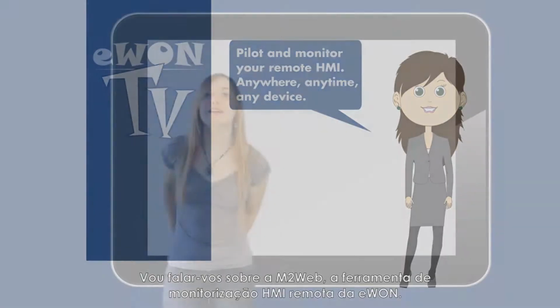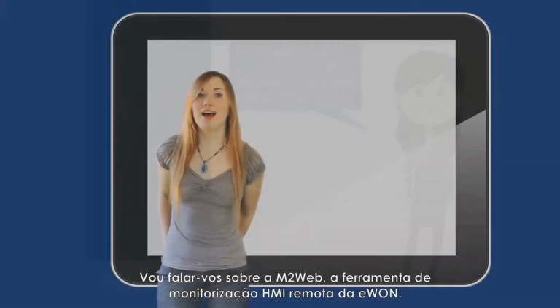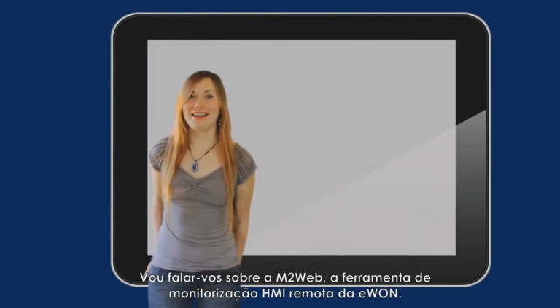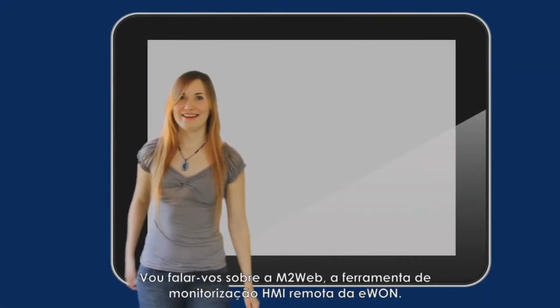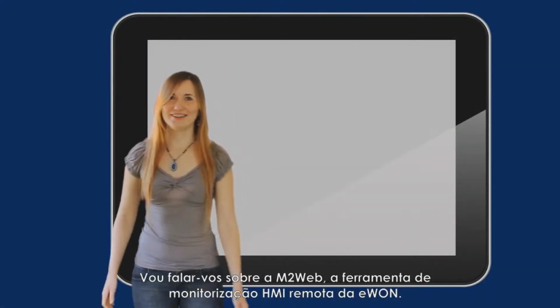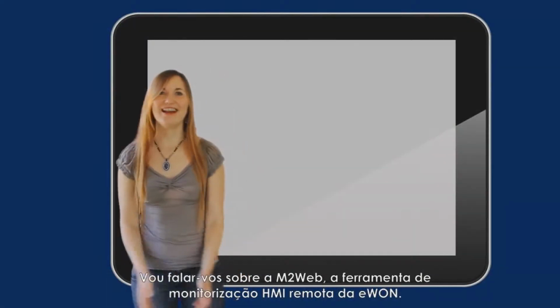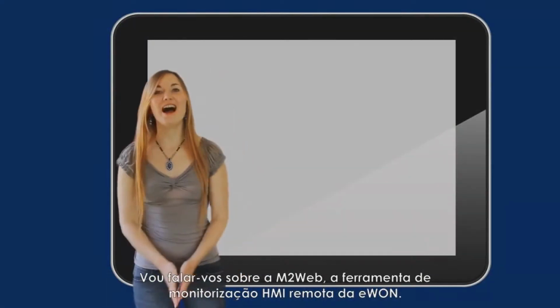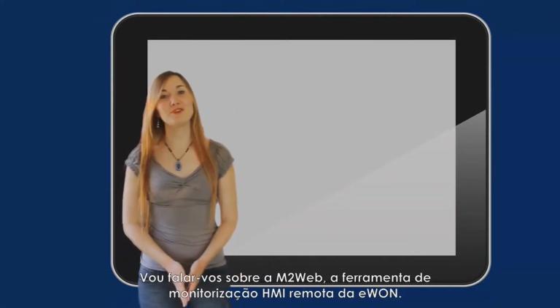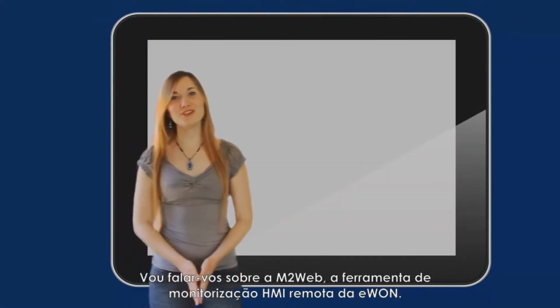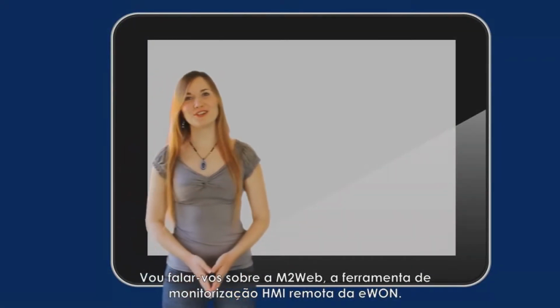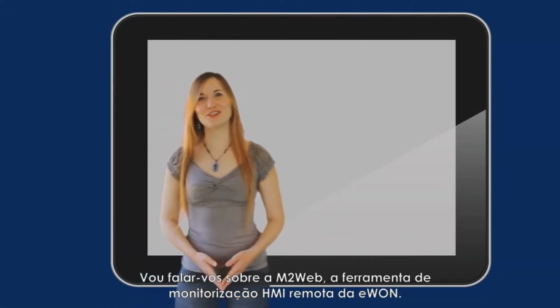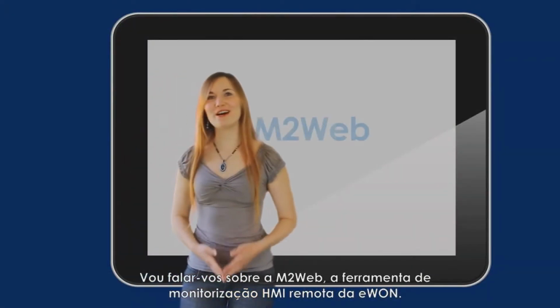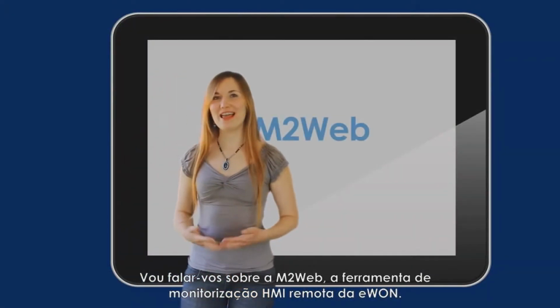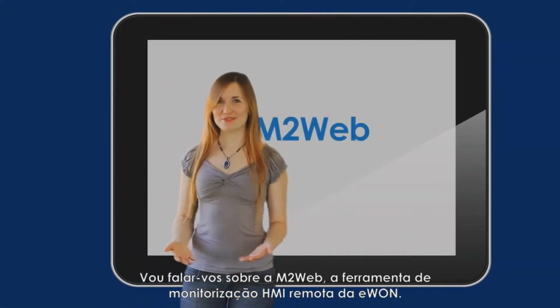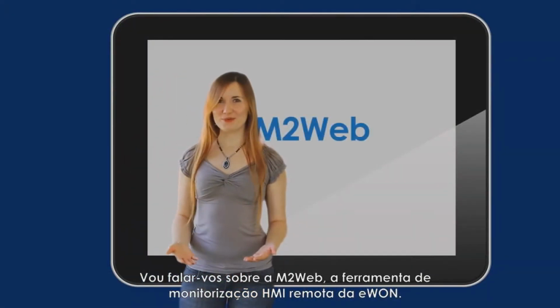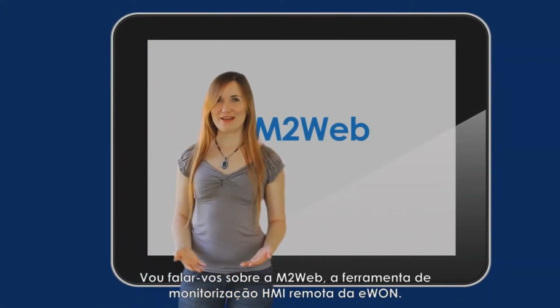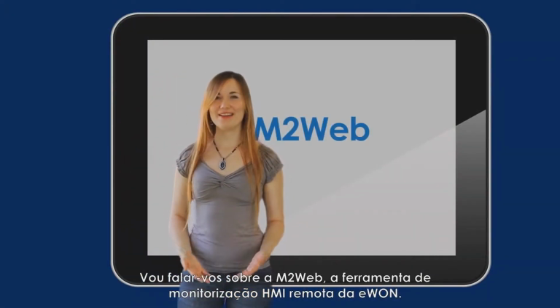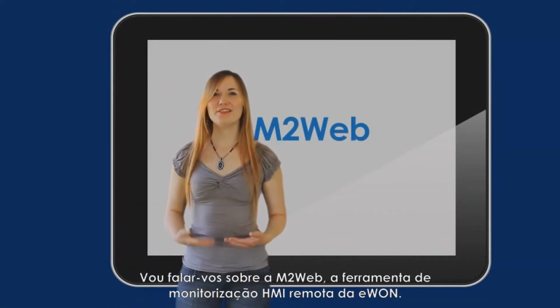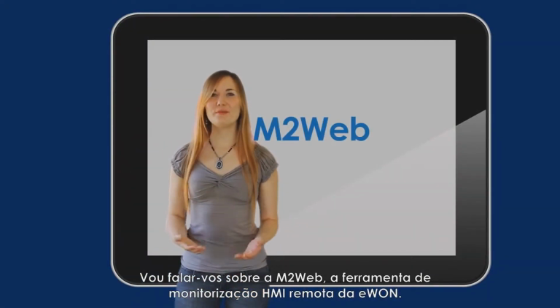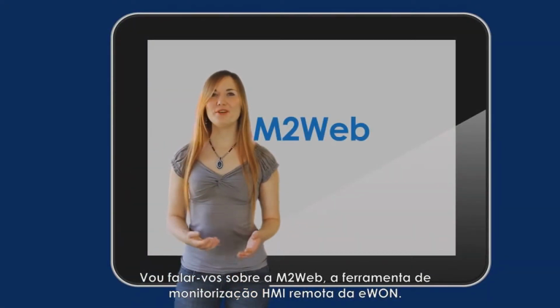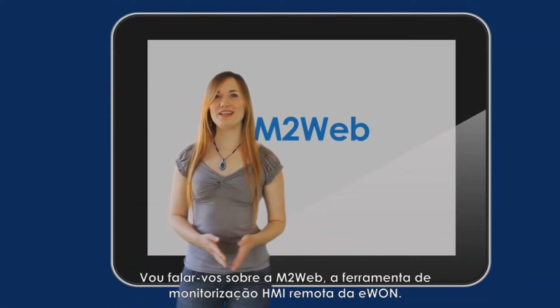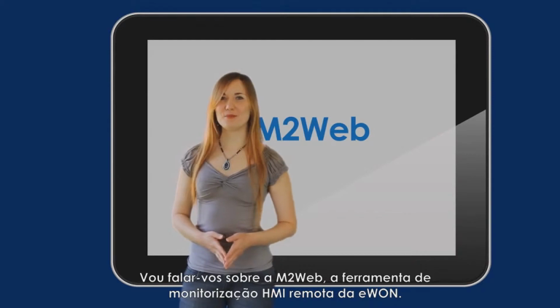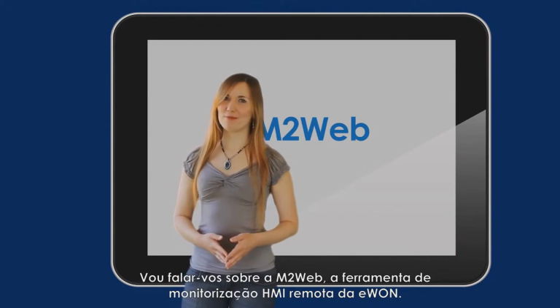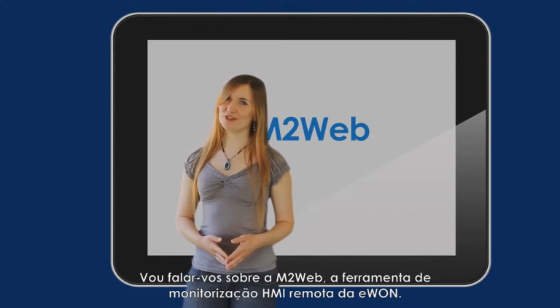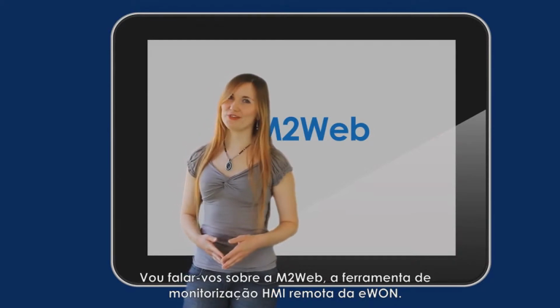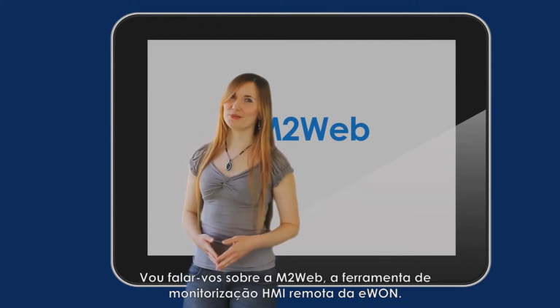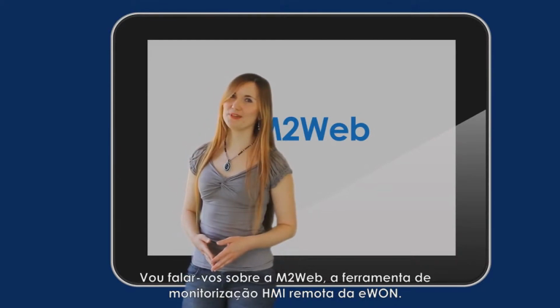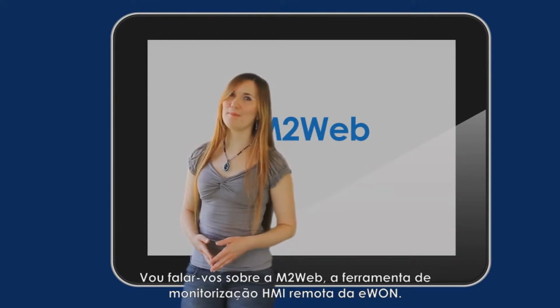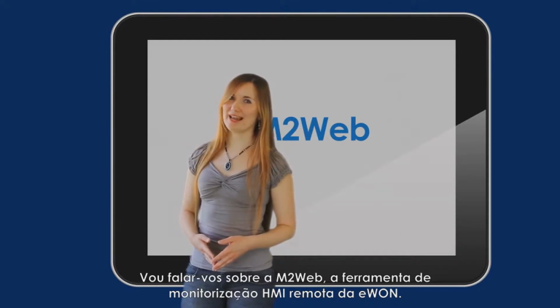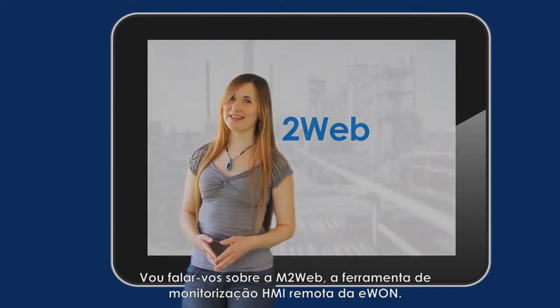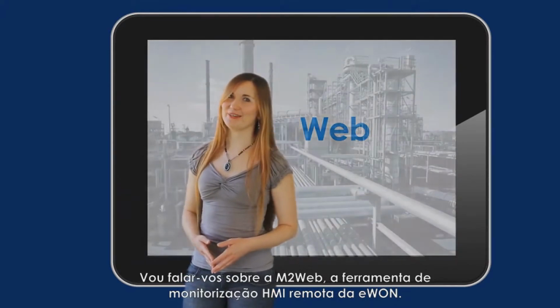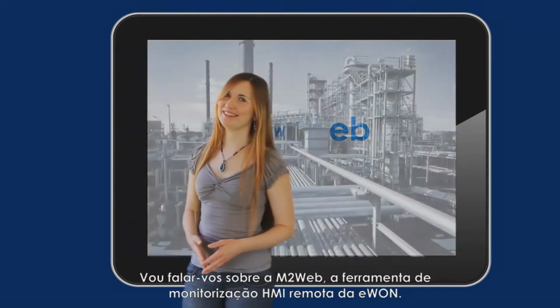Hi there! I'm going to talk to you about Antweb, the remote HMI monitoring tool by Eon.